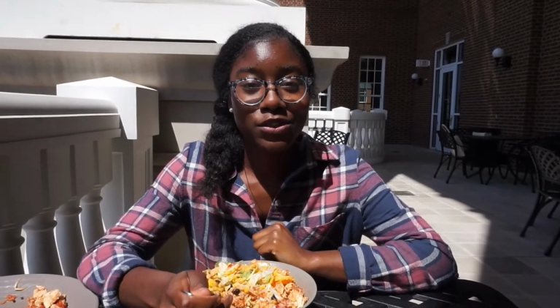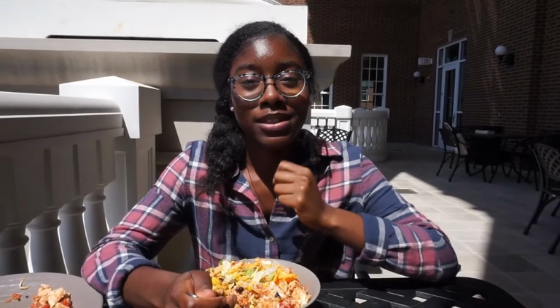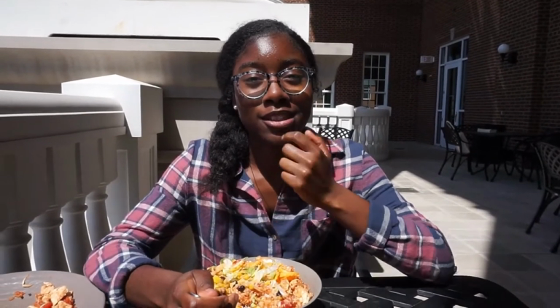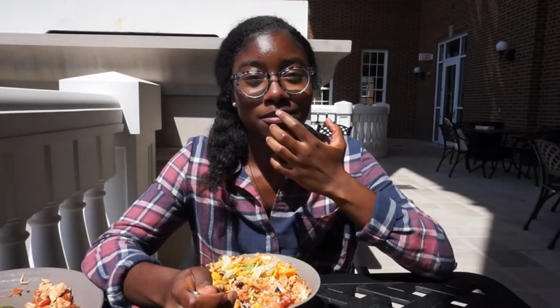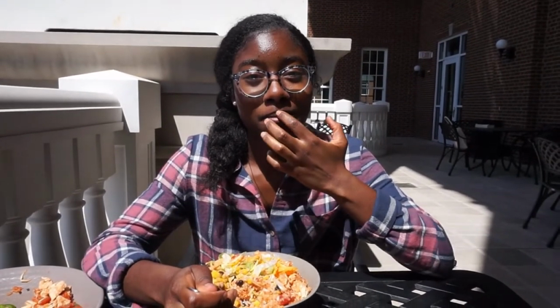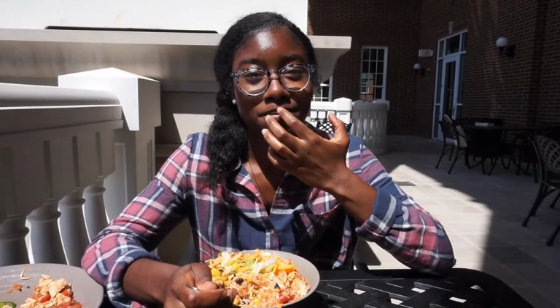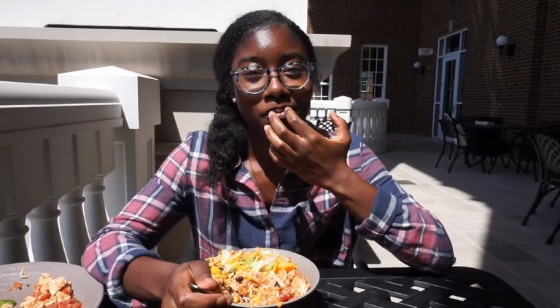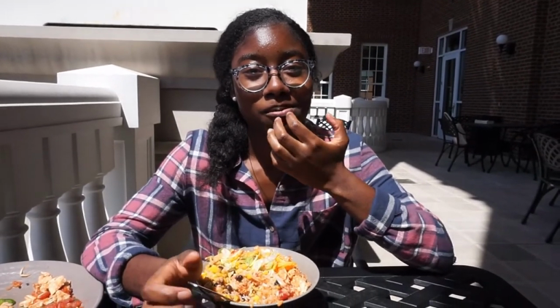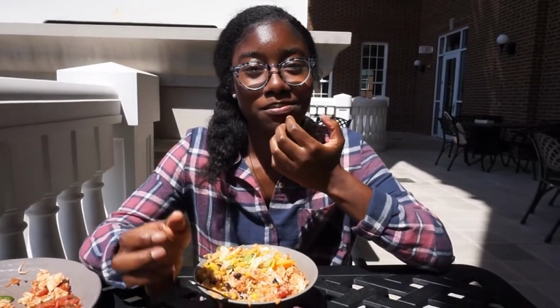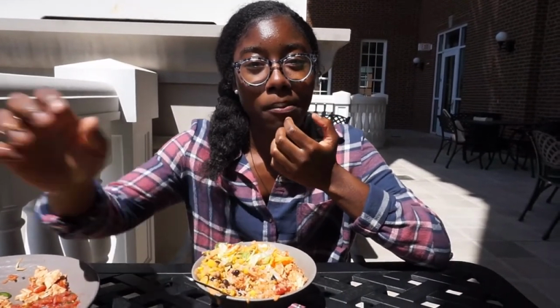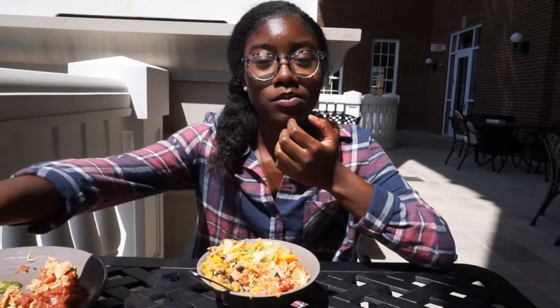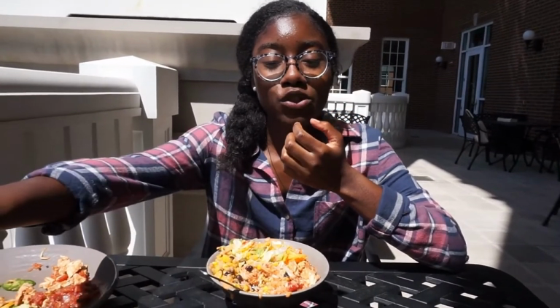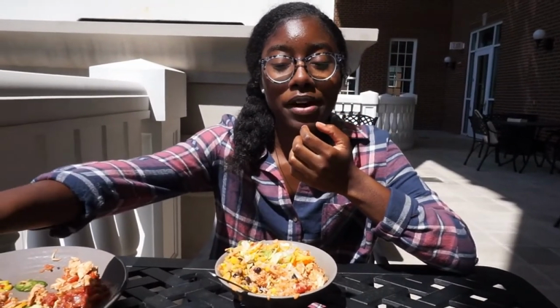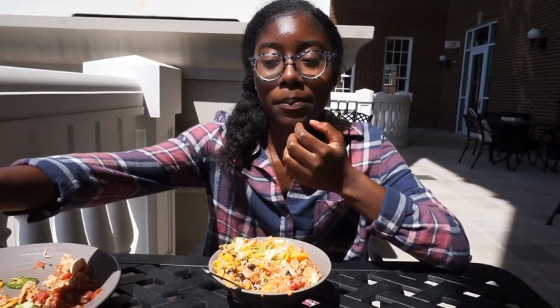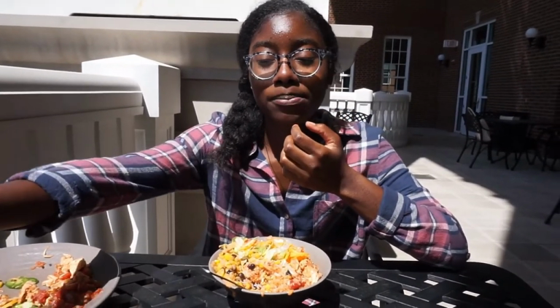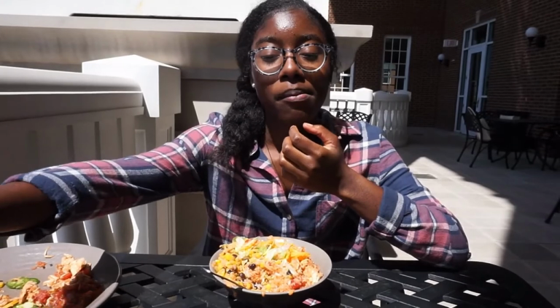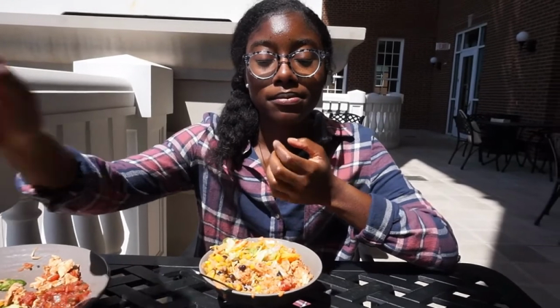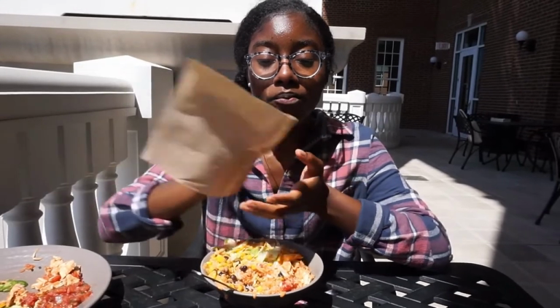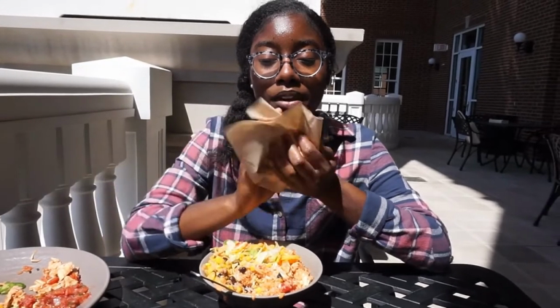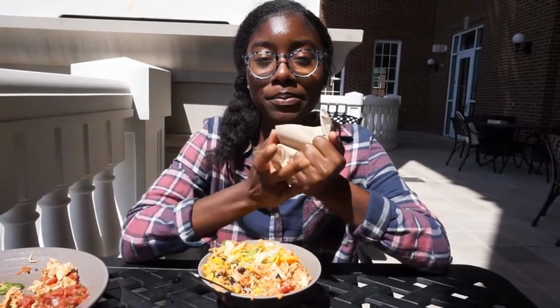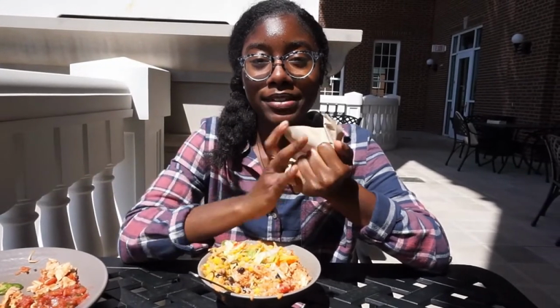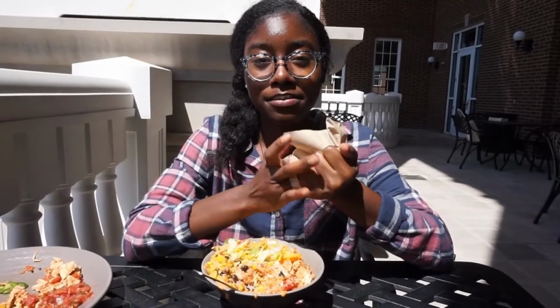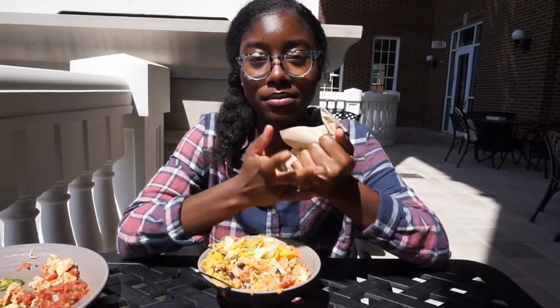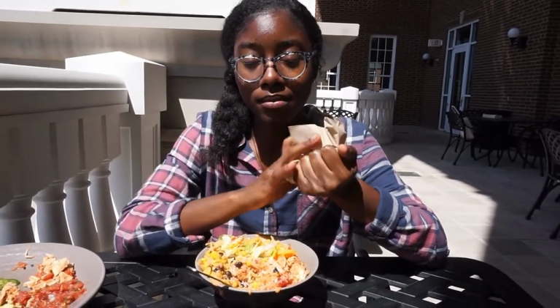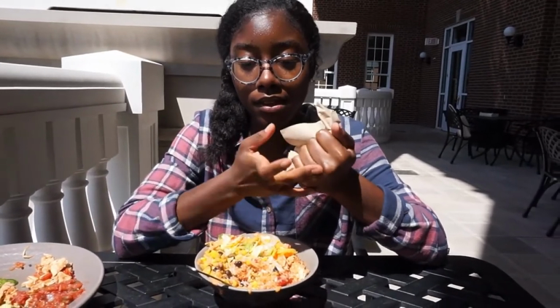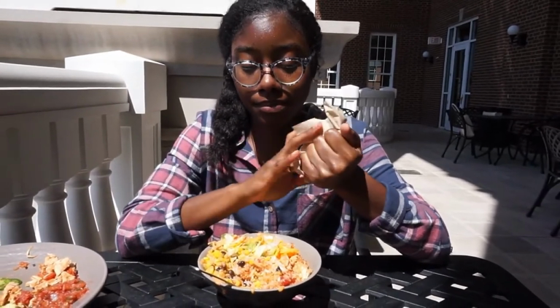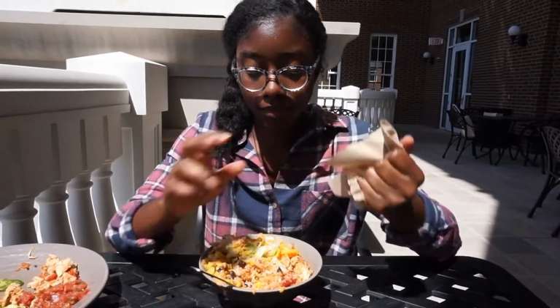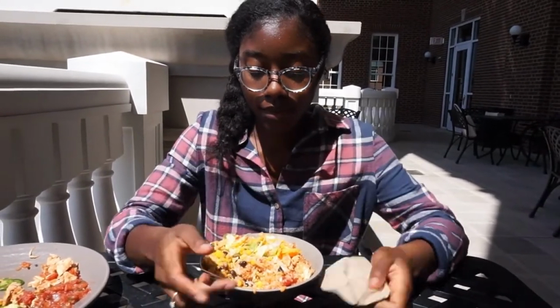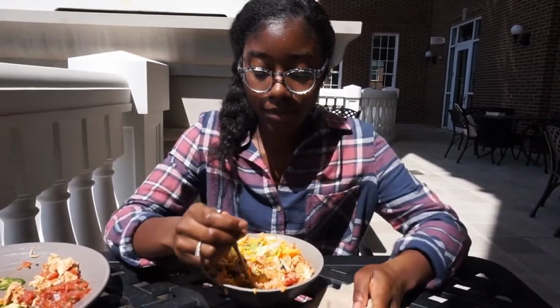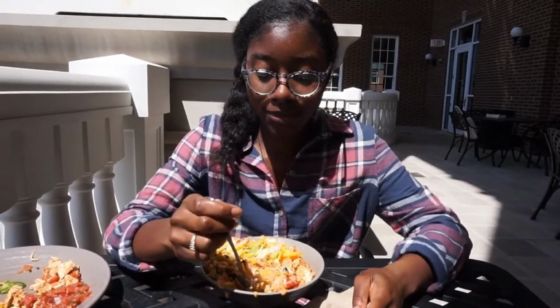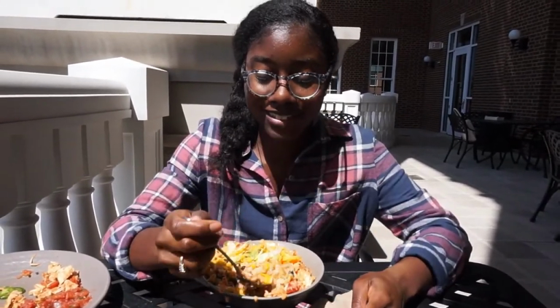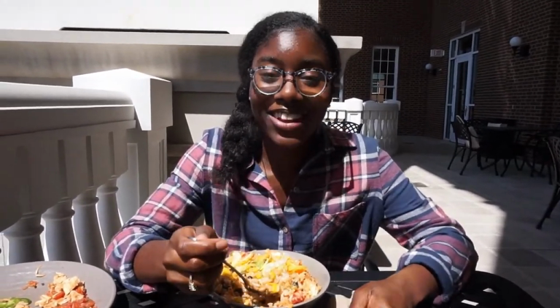My friend said she's going meatless with beans. She said it wasn't all that and was going to get some fries — it wasn't all that.